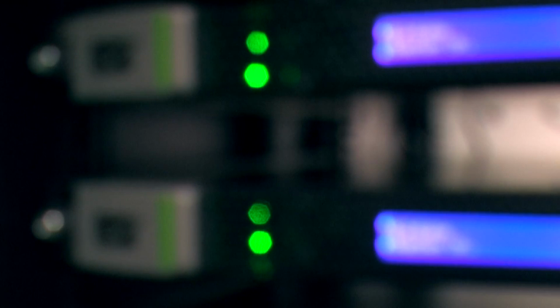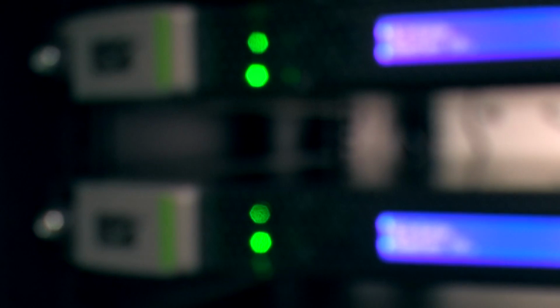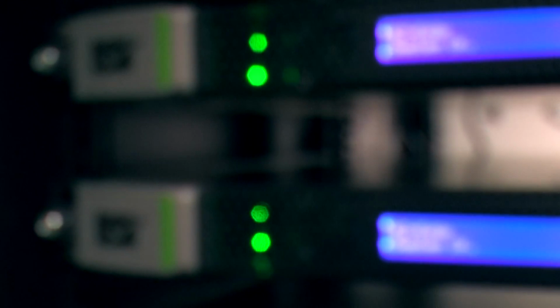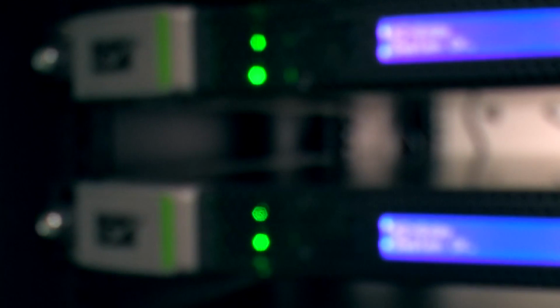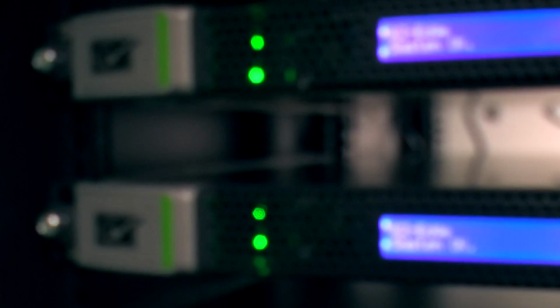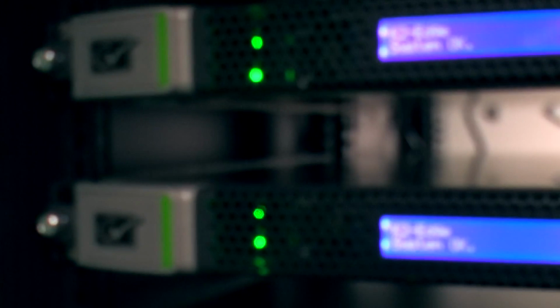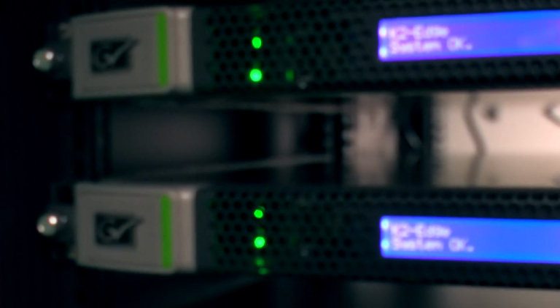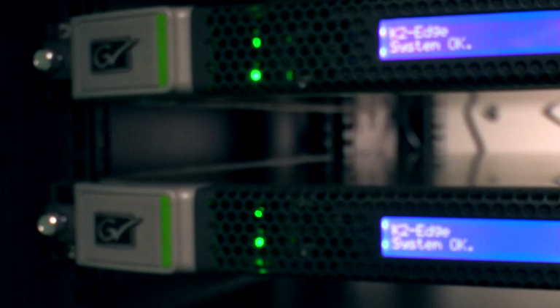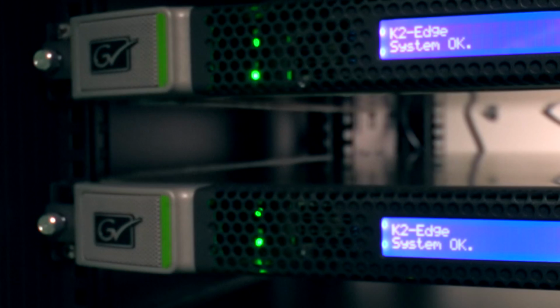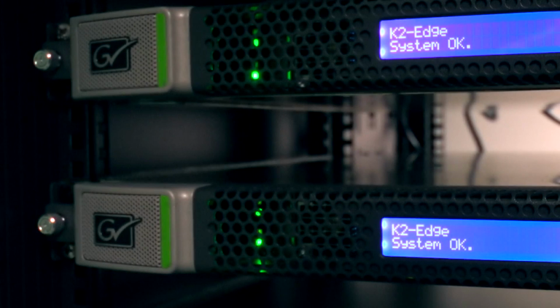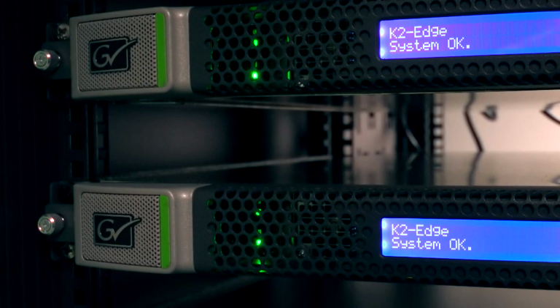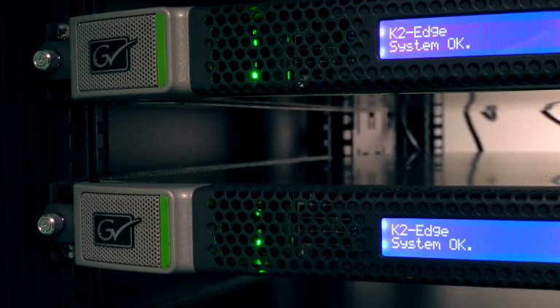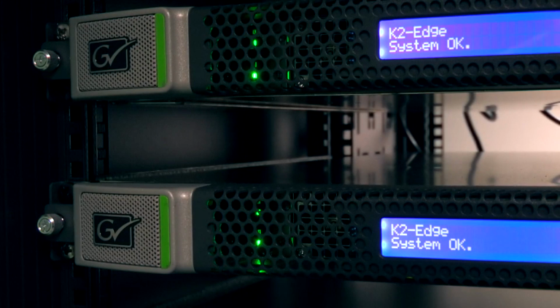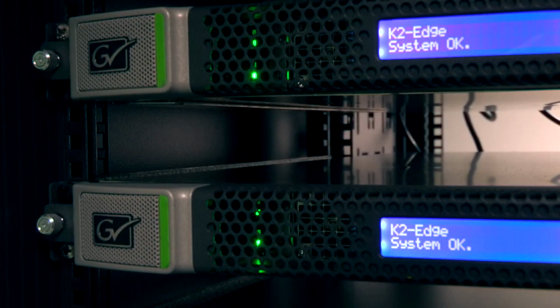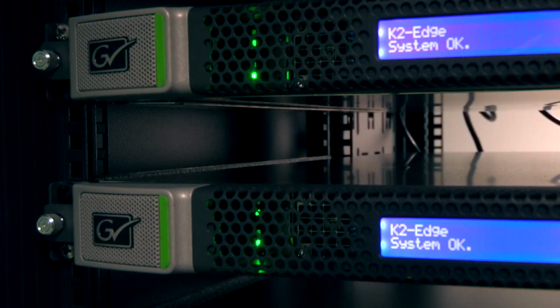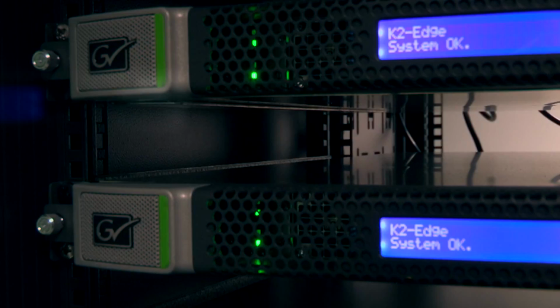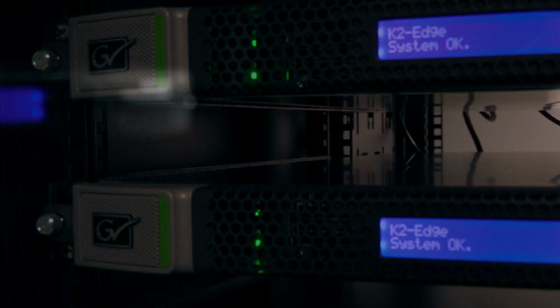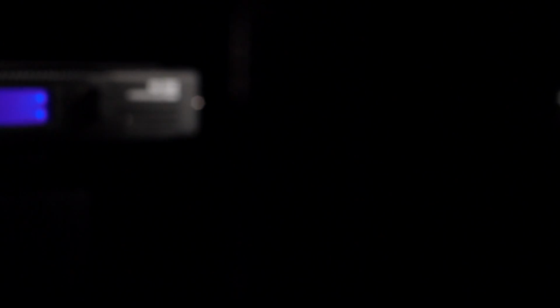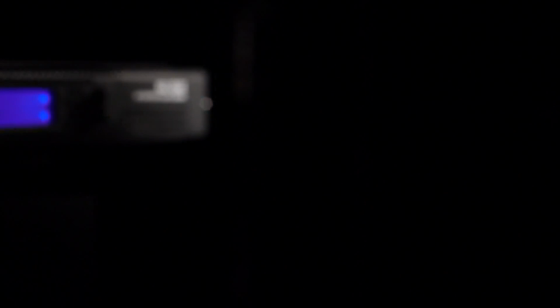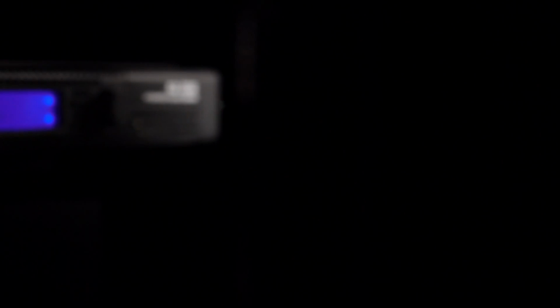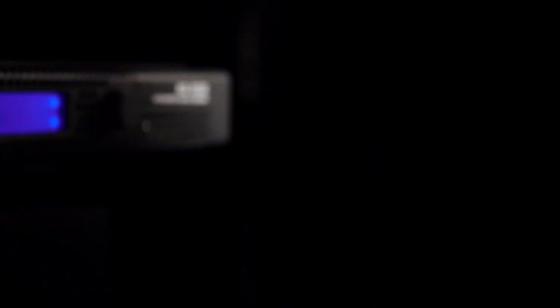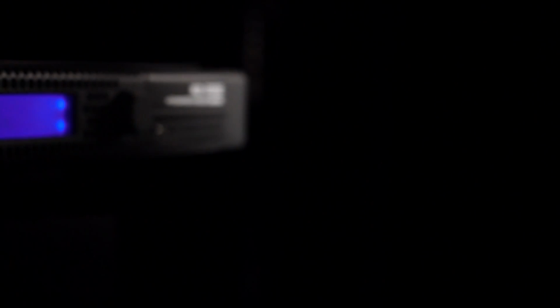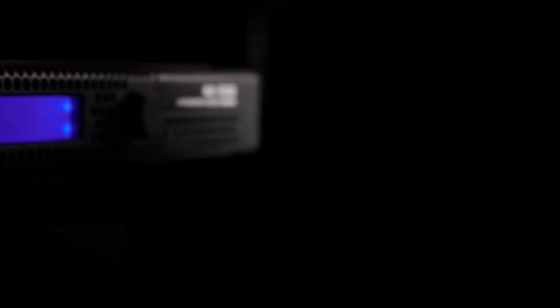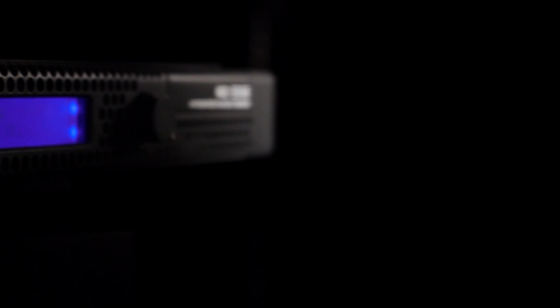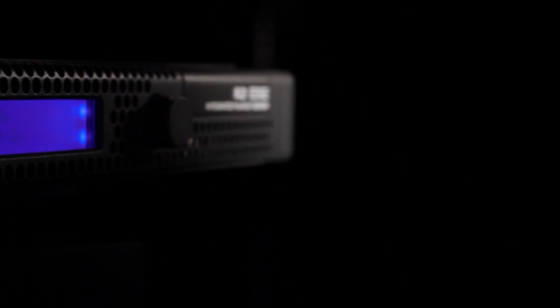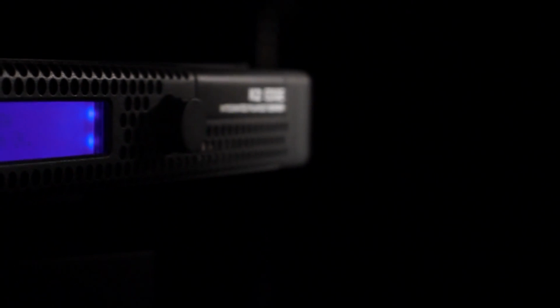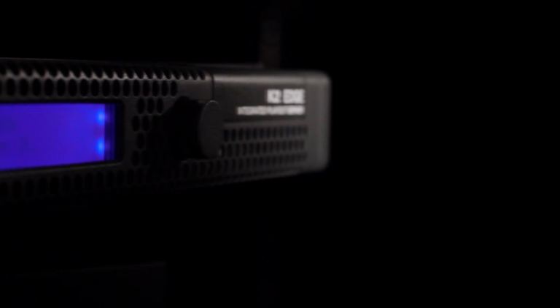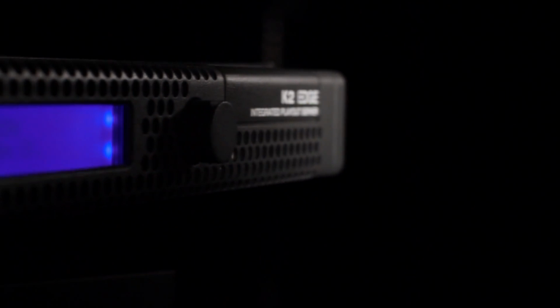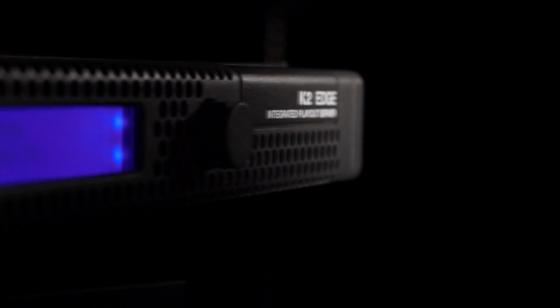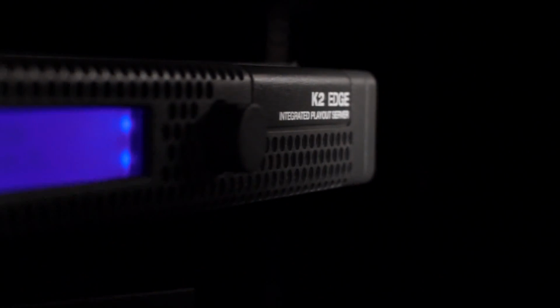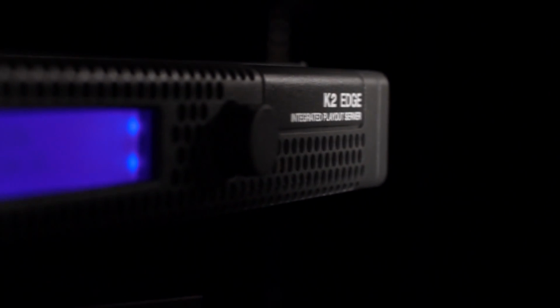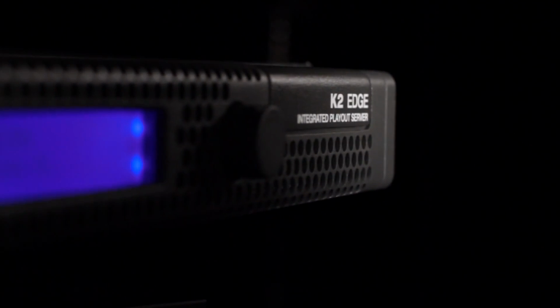In addition, Grass Valley is at your side for consultation, installation, and support for worry-free deployment.